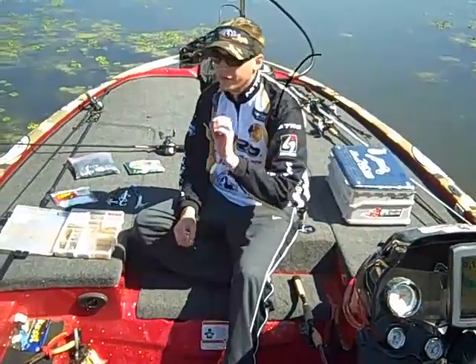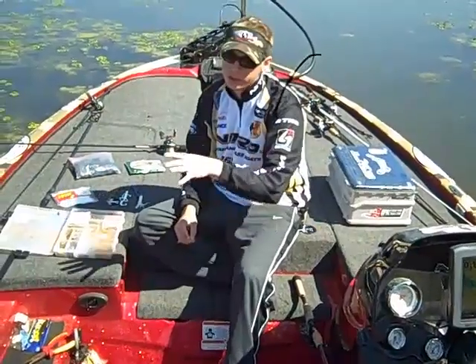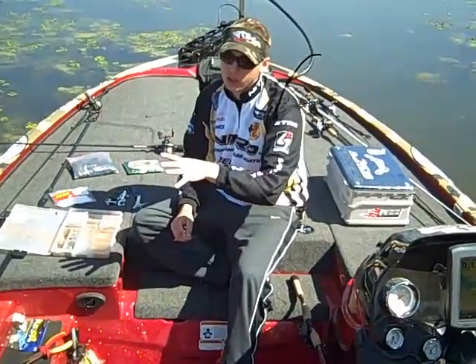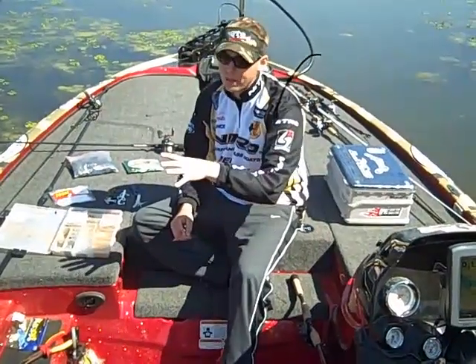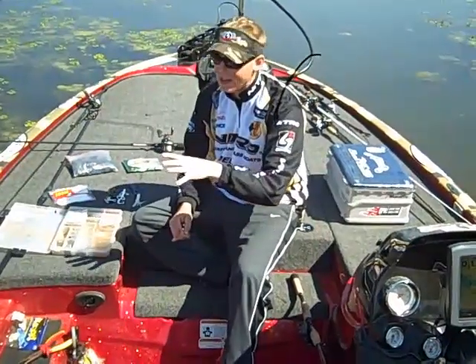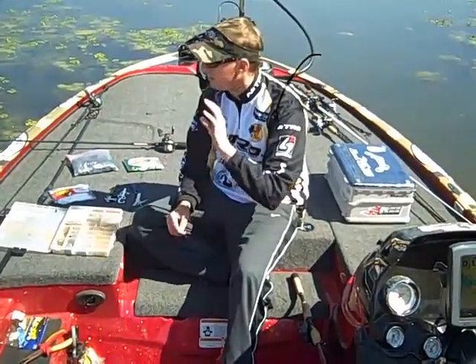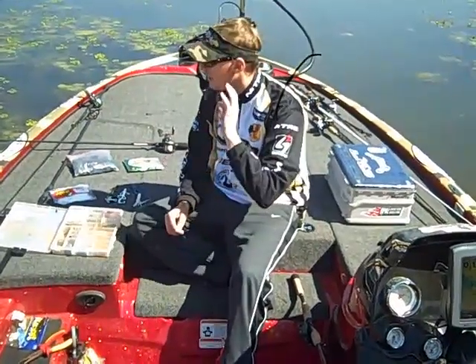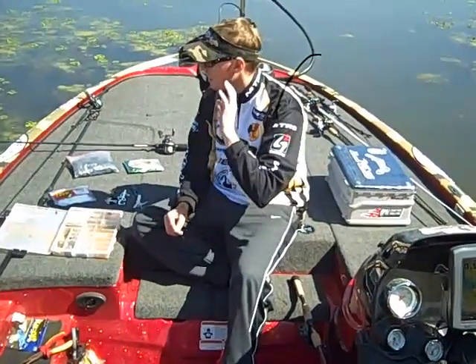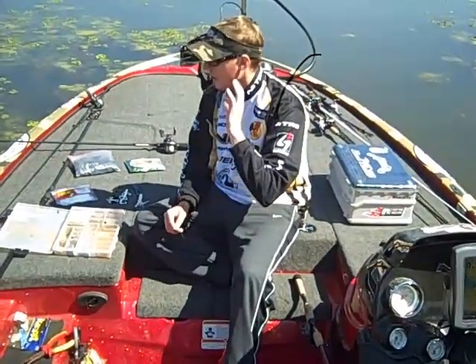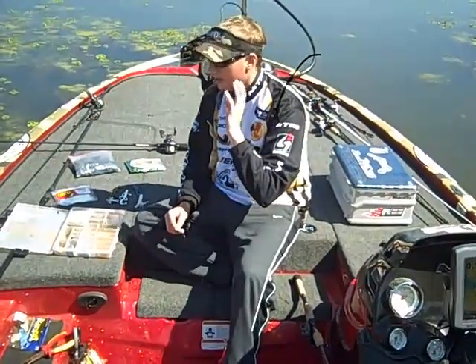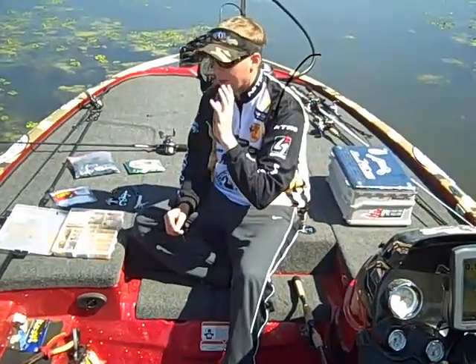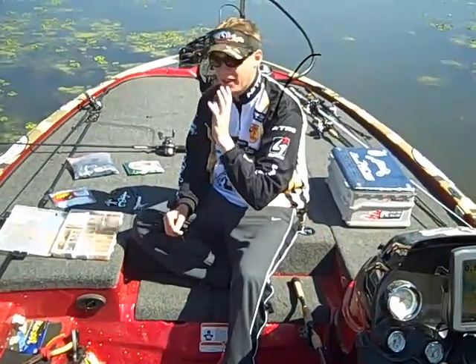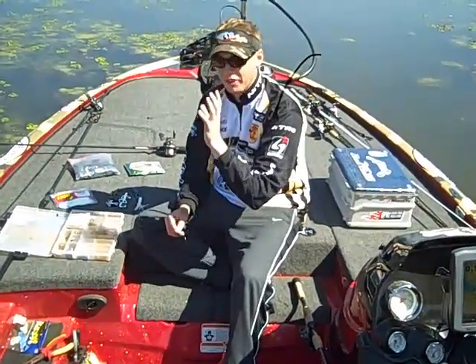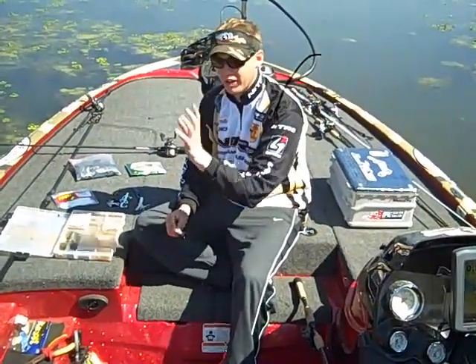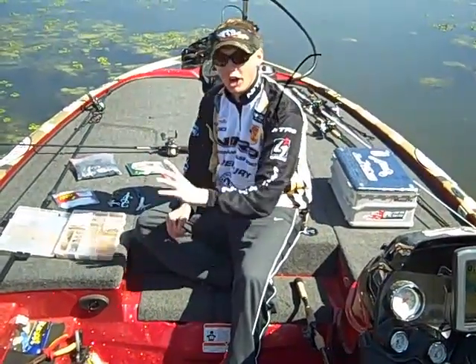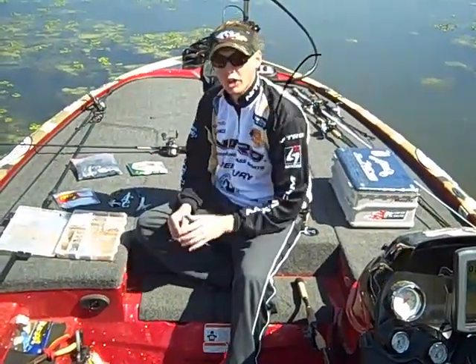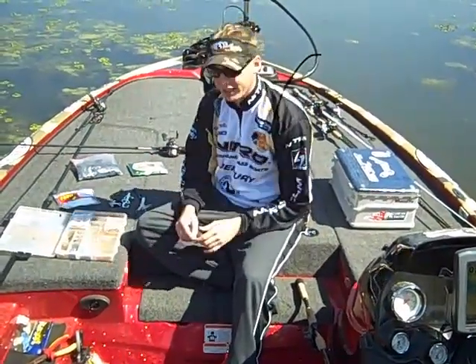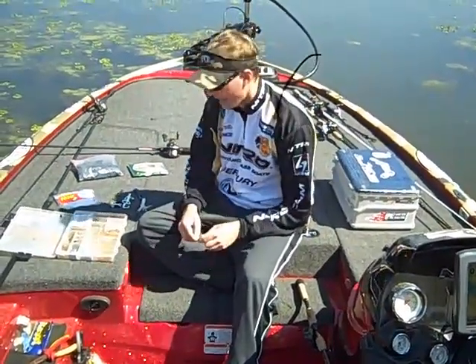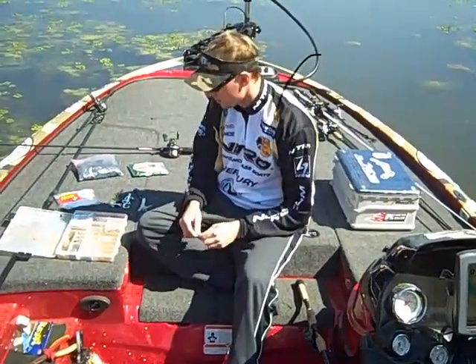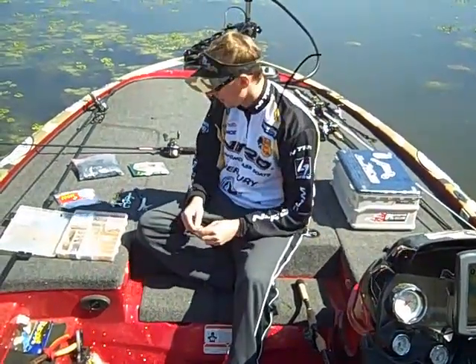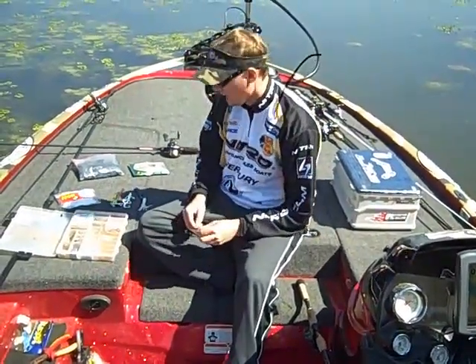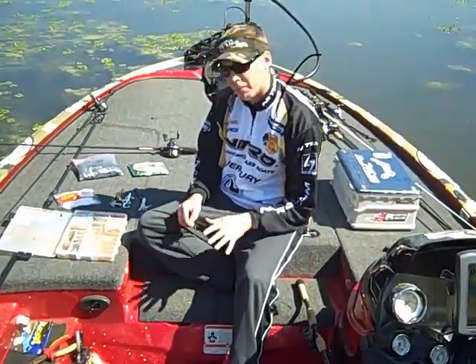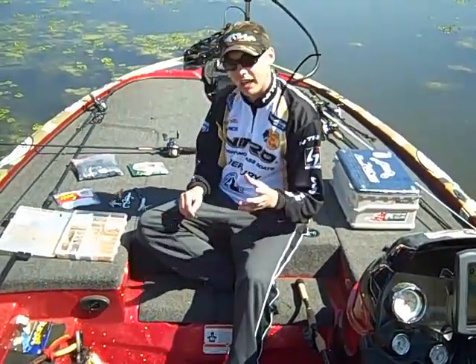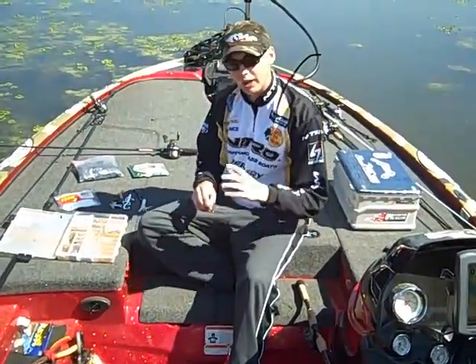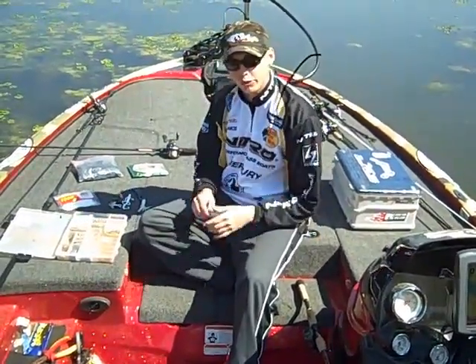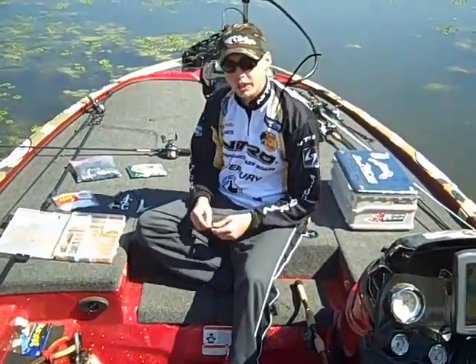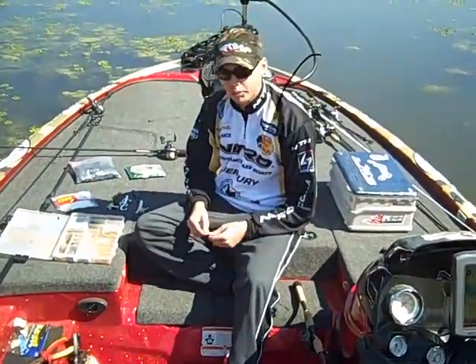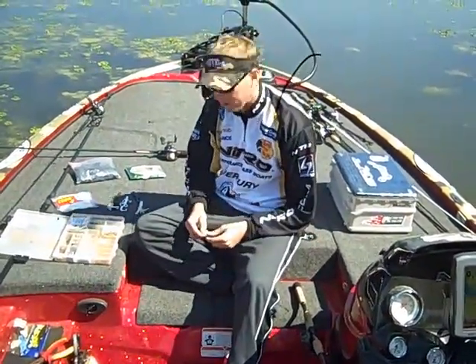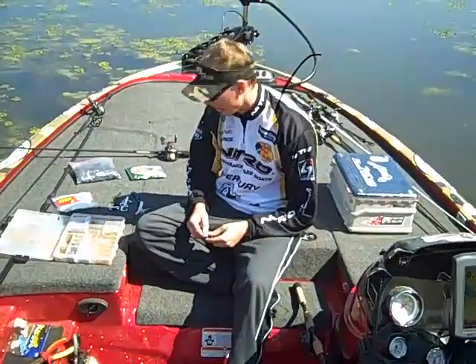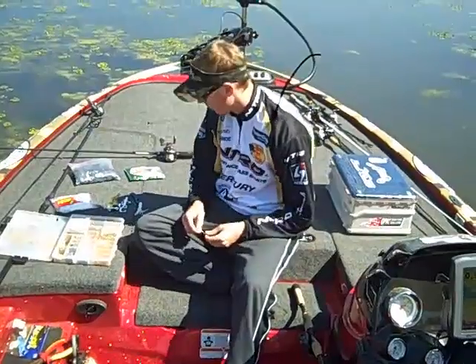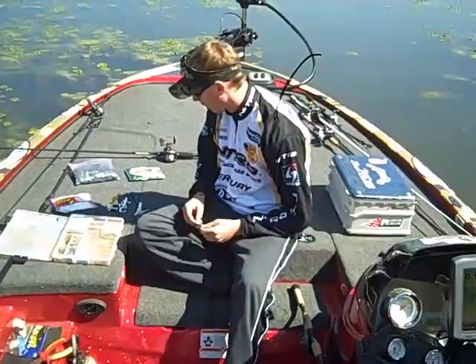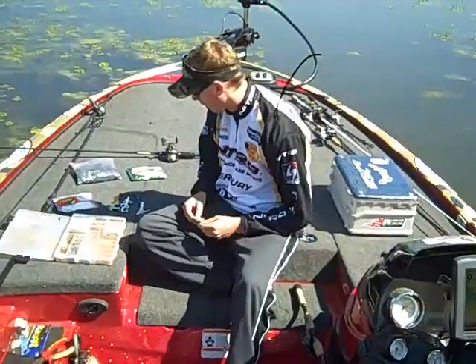The fish are on beds. They're not hard to catch. I'm going to kind of go through a couple of the baits we throw.